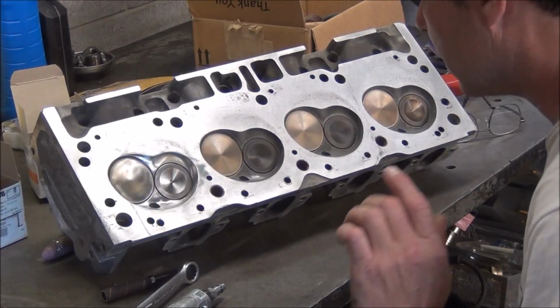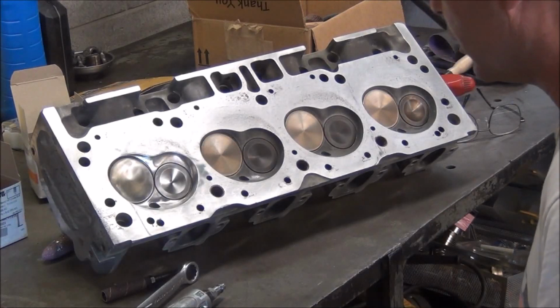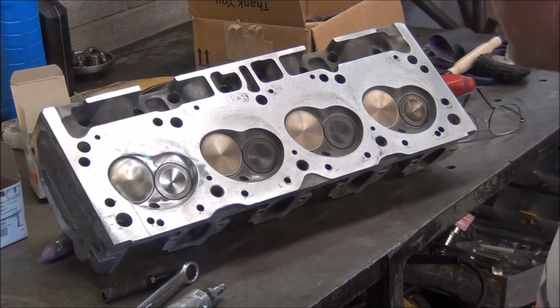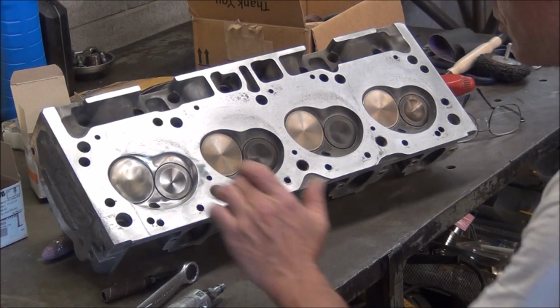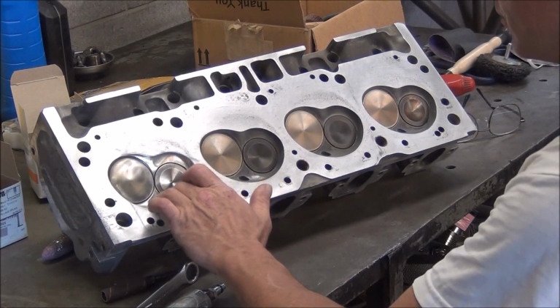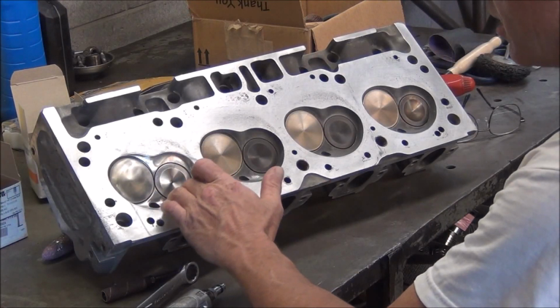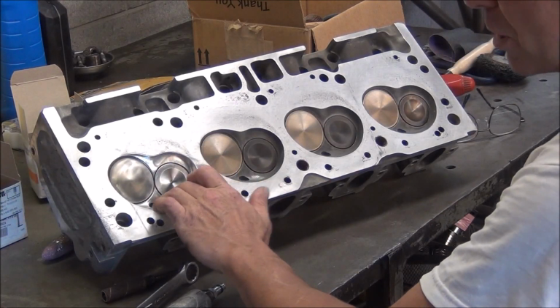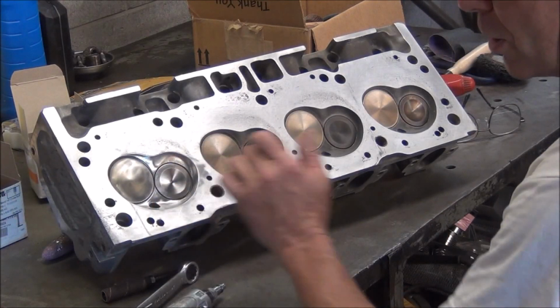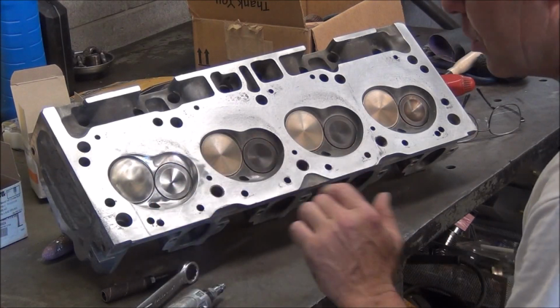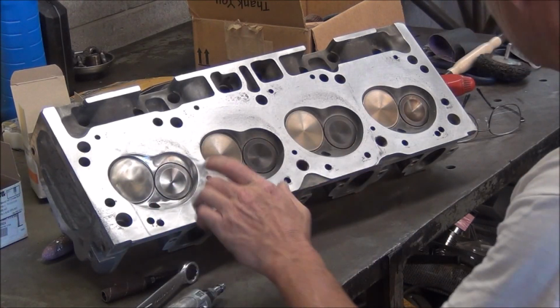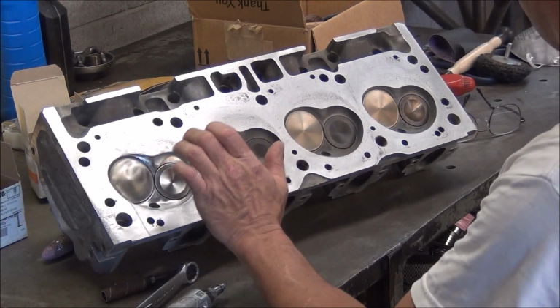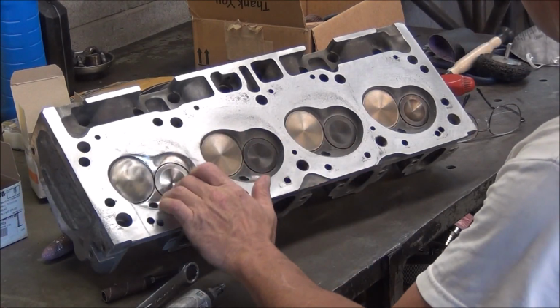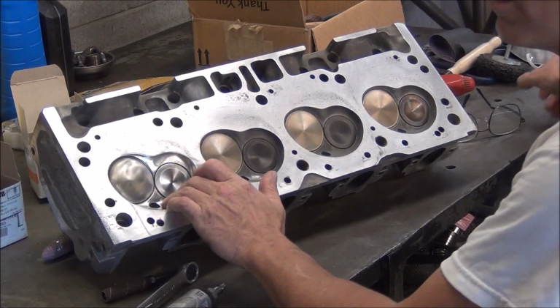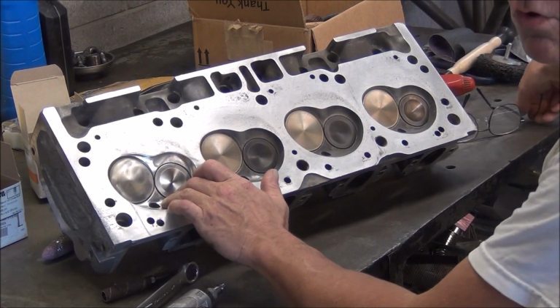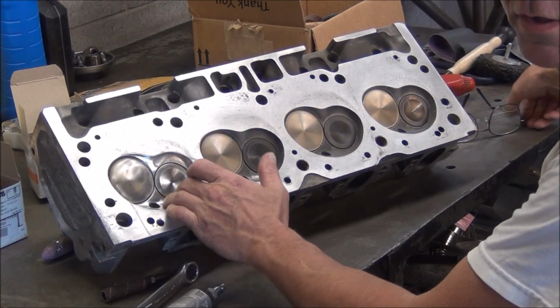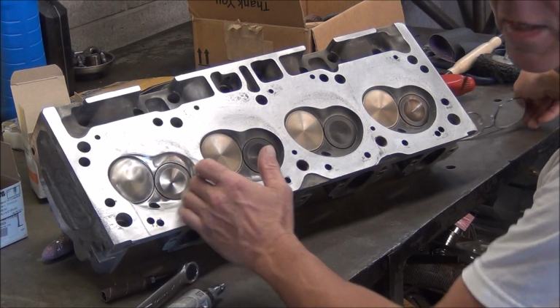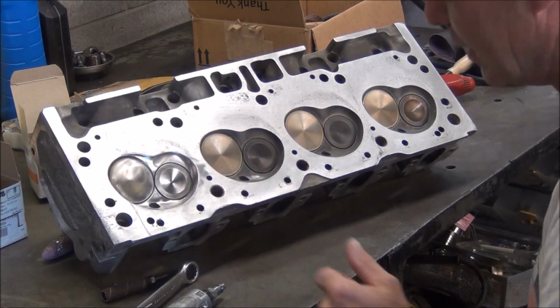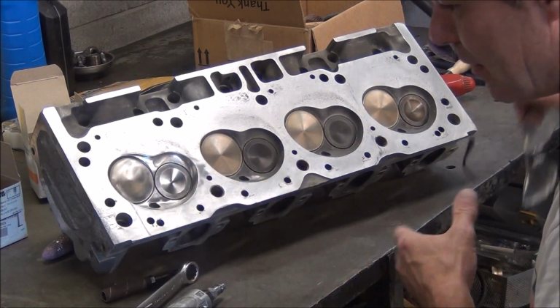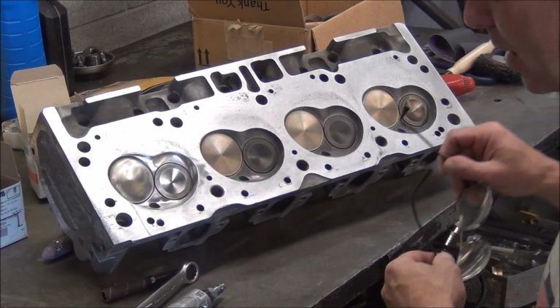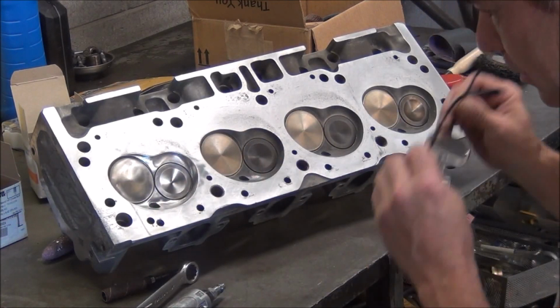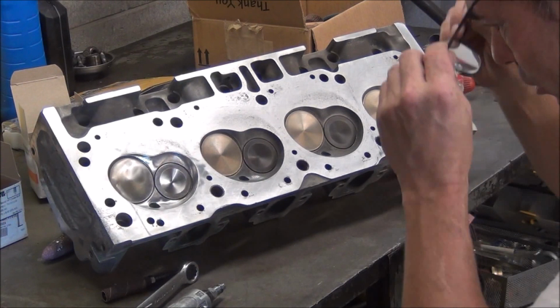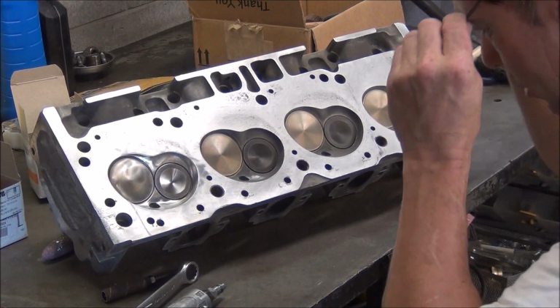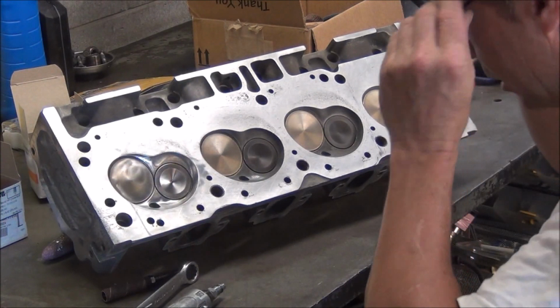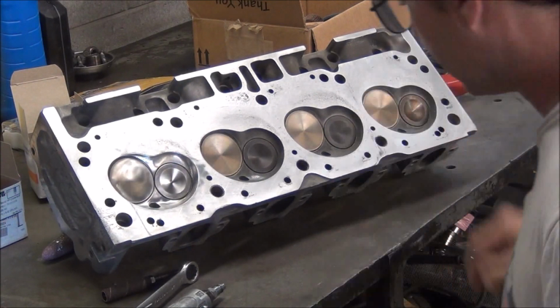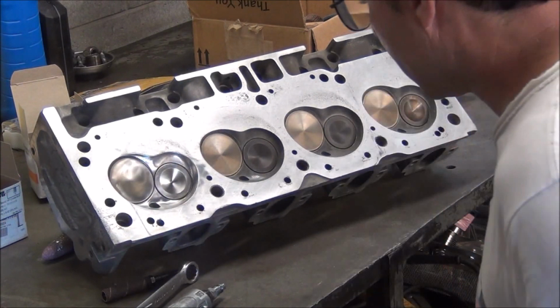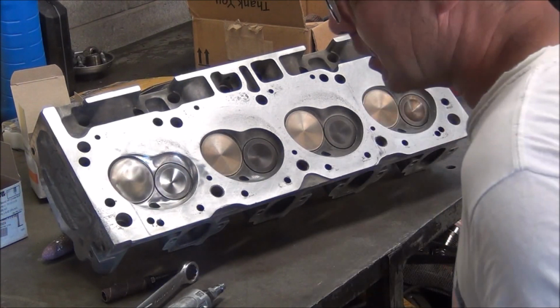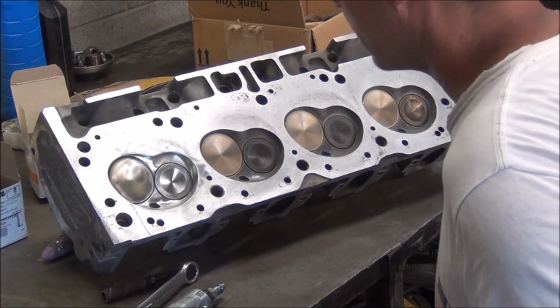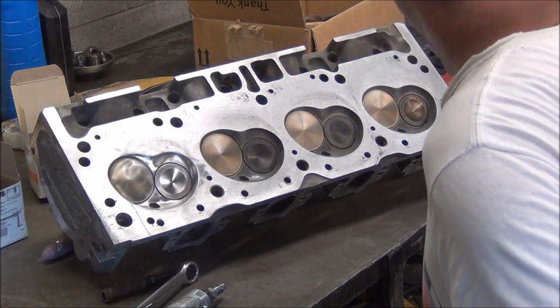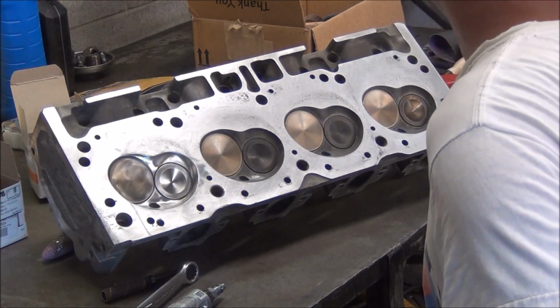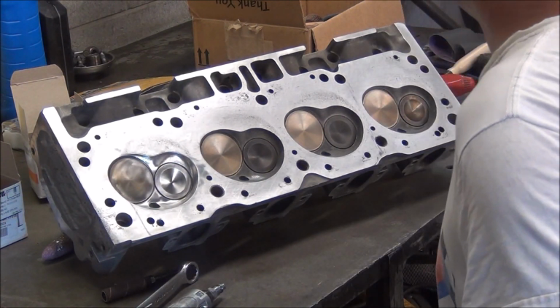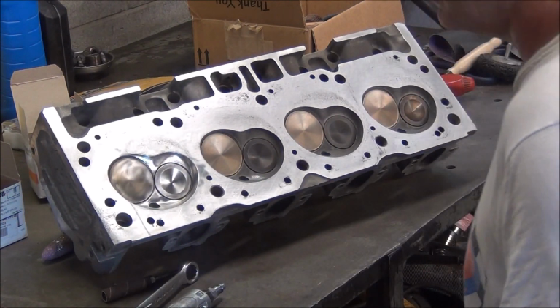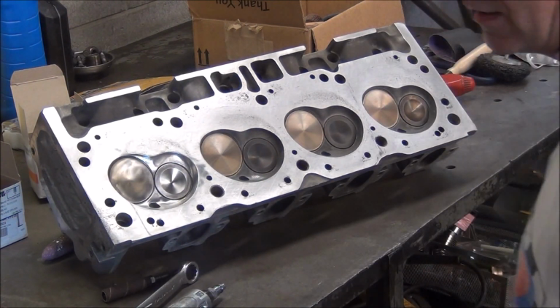In this video we're going to do polished combustion chambers. I've already done one on this head. I'm just going to show you the process of how I went about doing it.